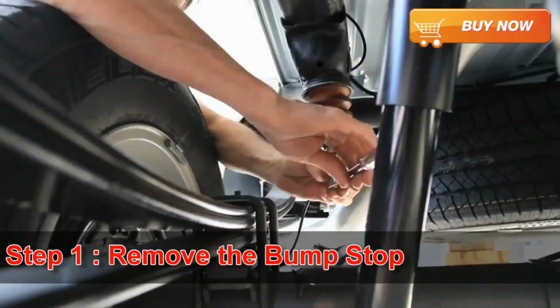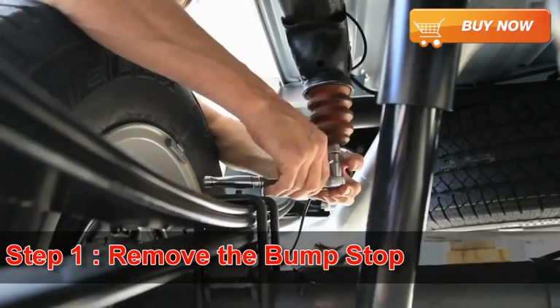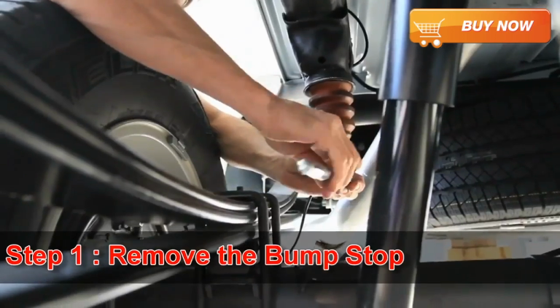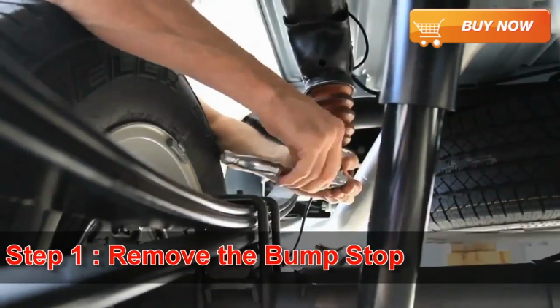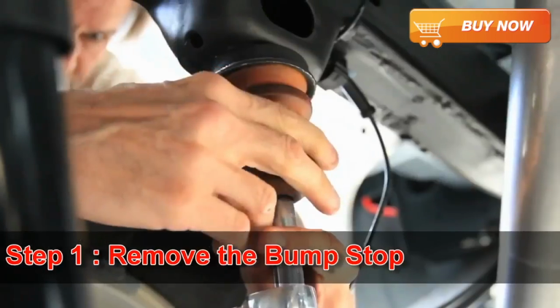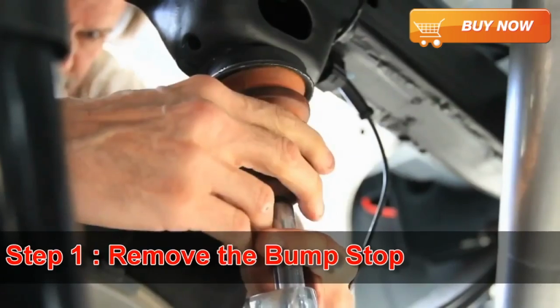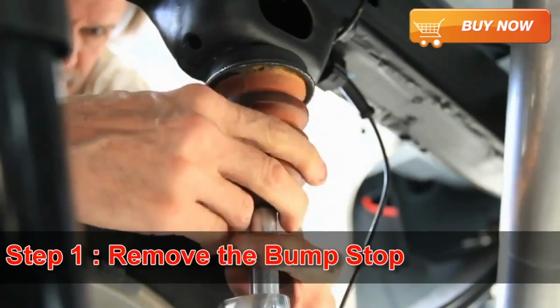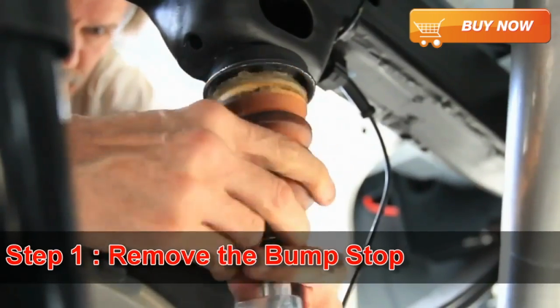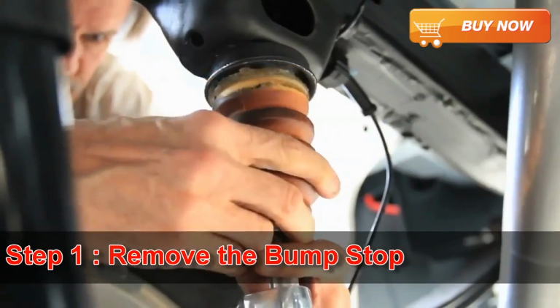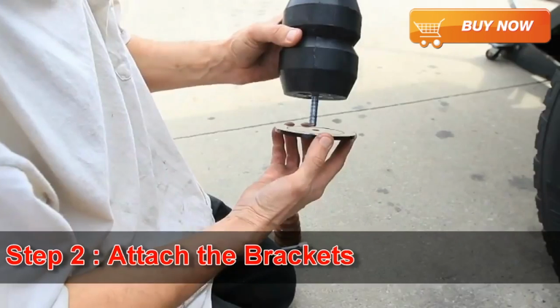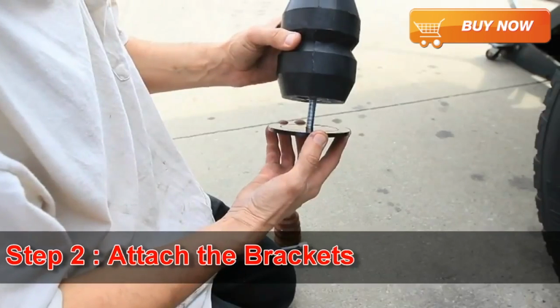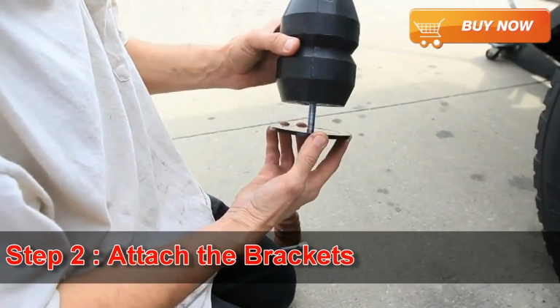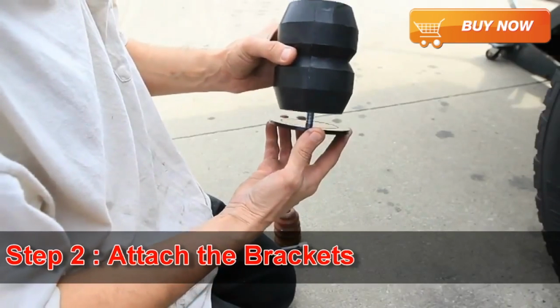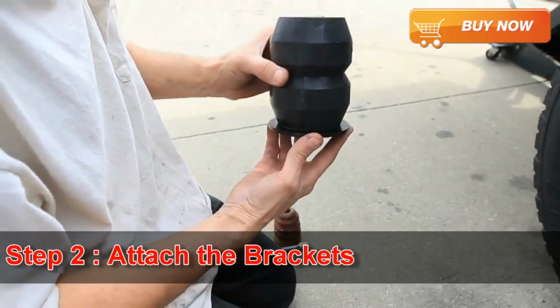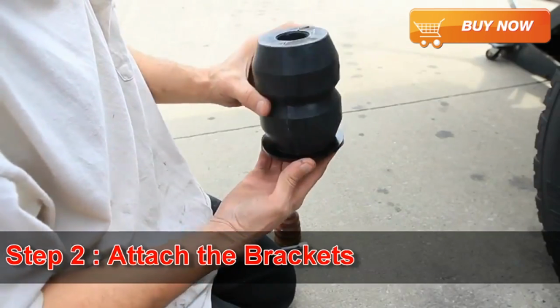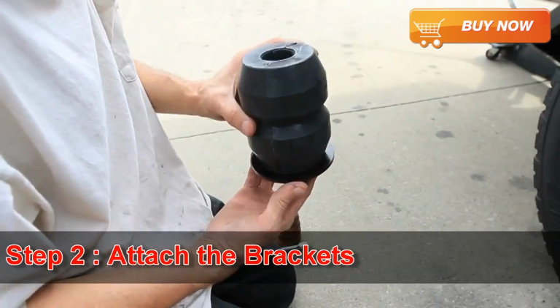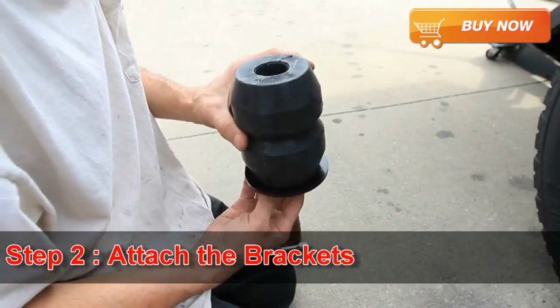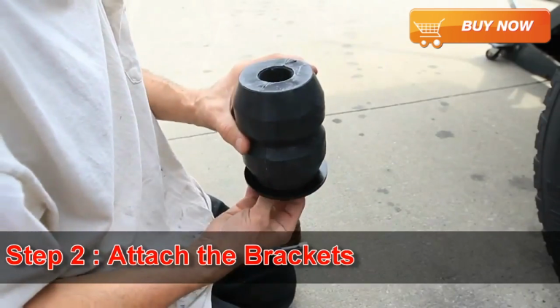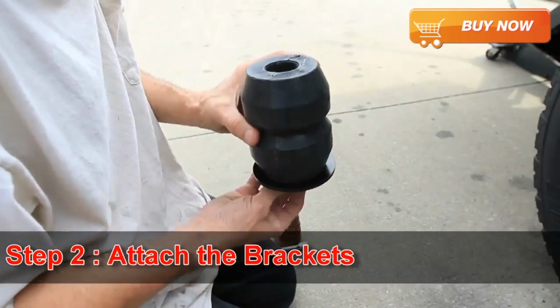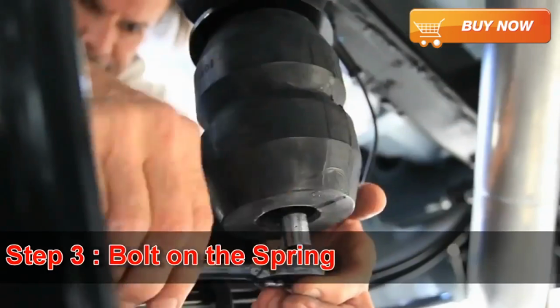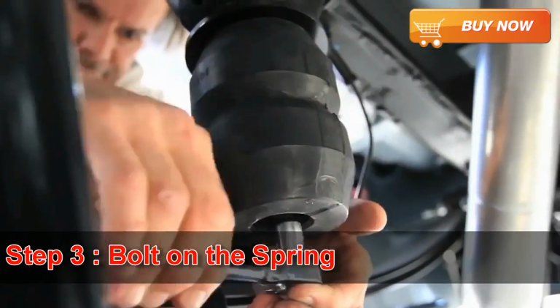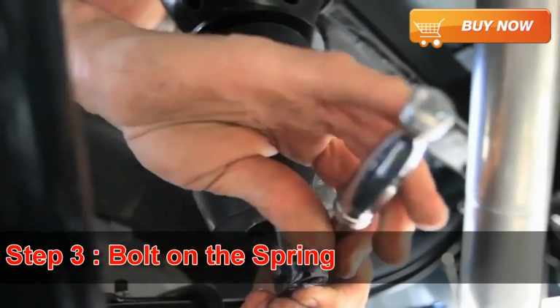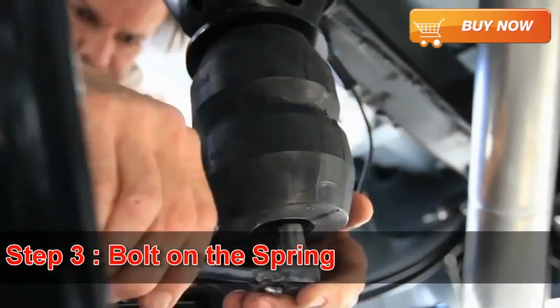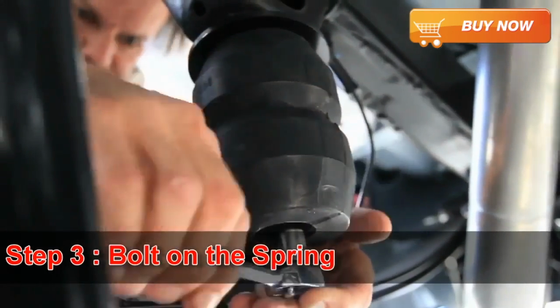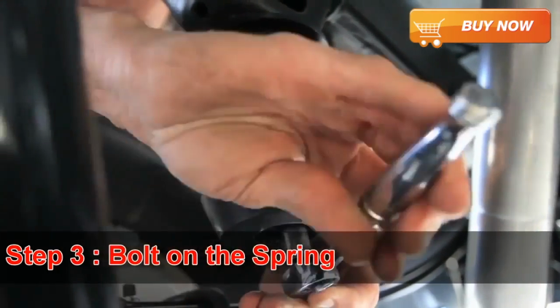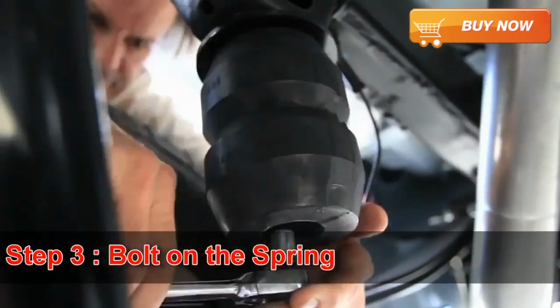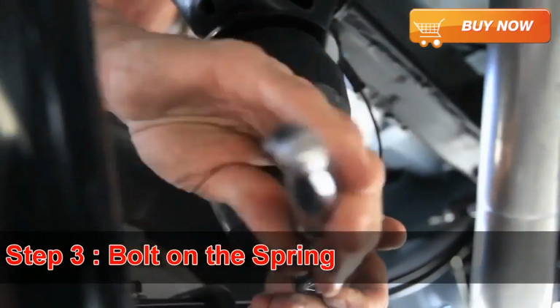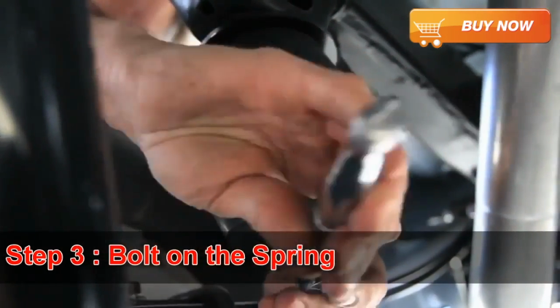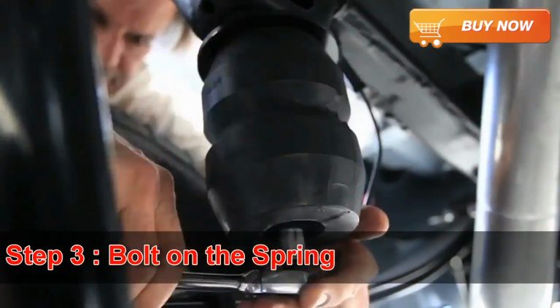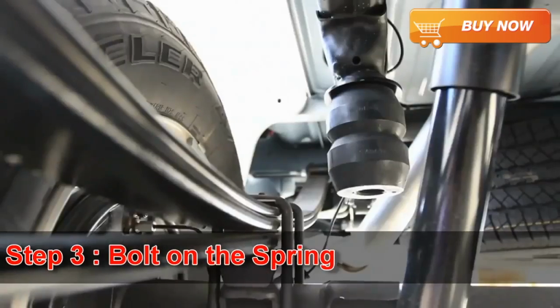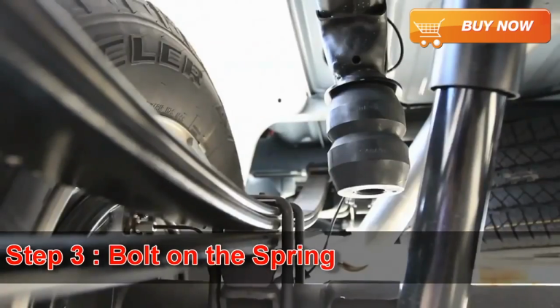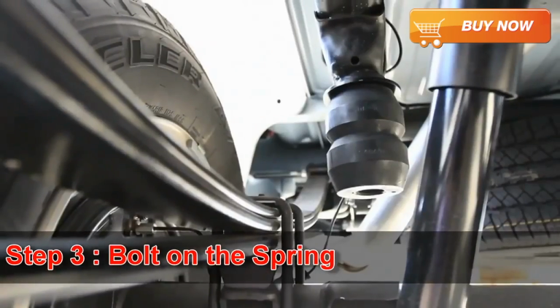Step 1: remove the bump stop. Step 2: attach the brackets. Step 3: bolt on the spring. That's it.